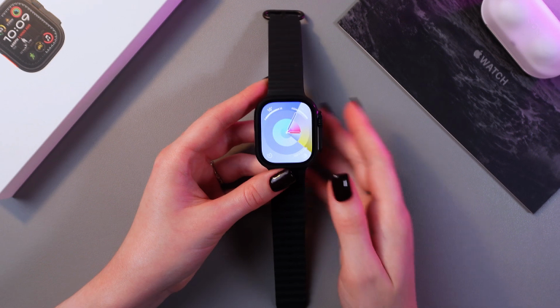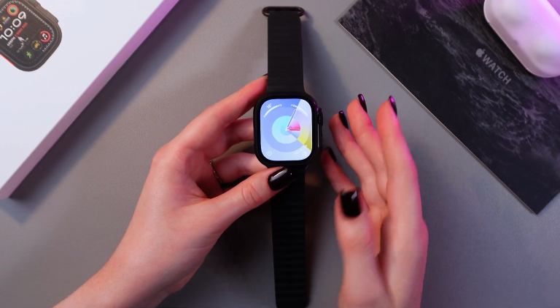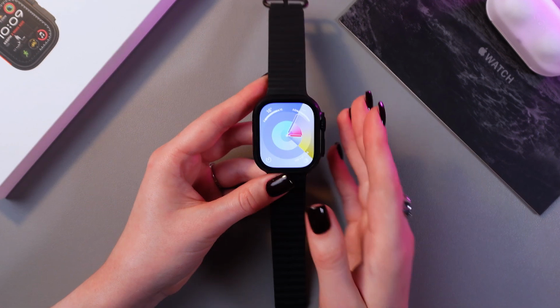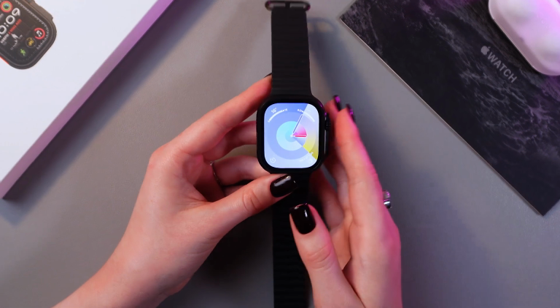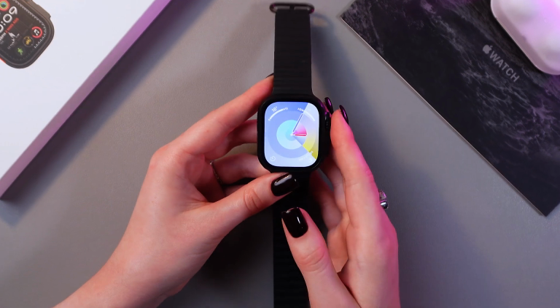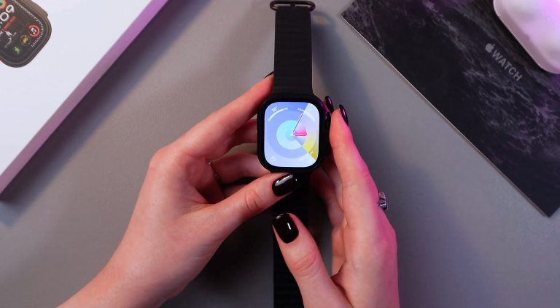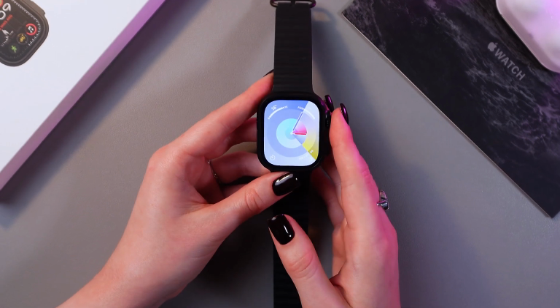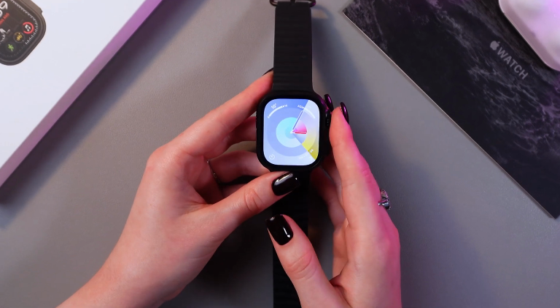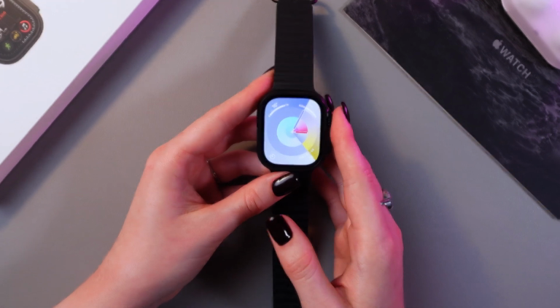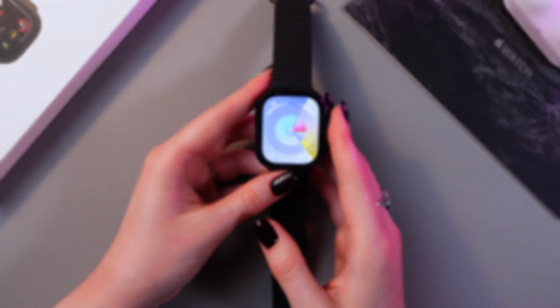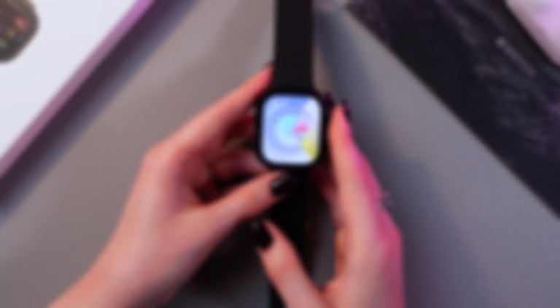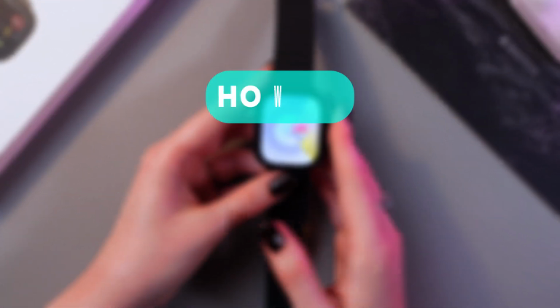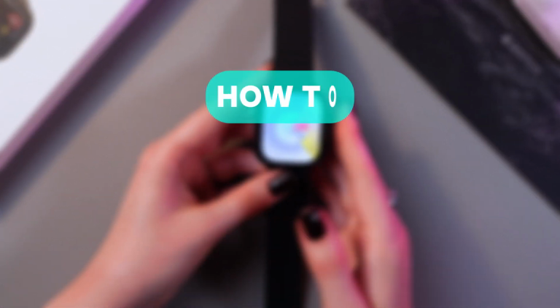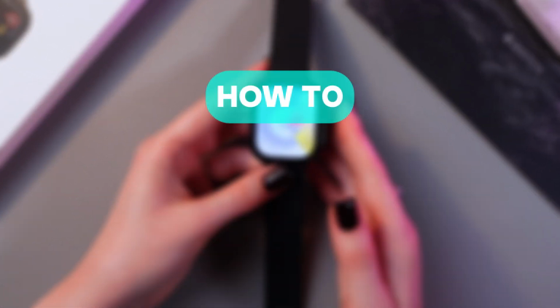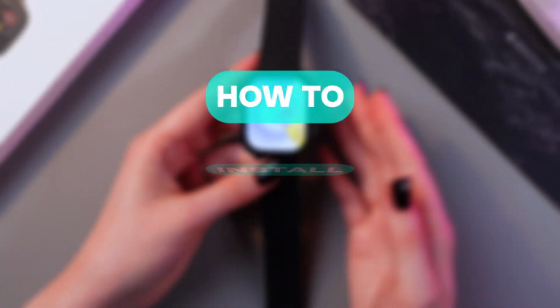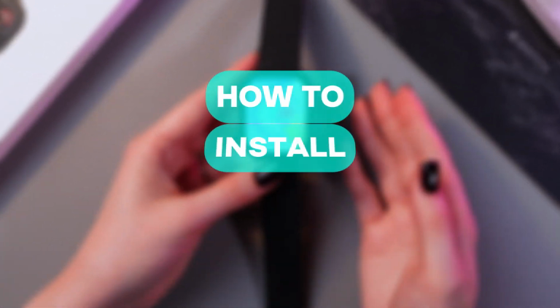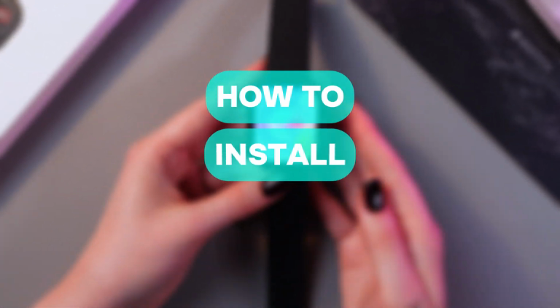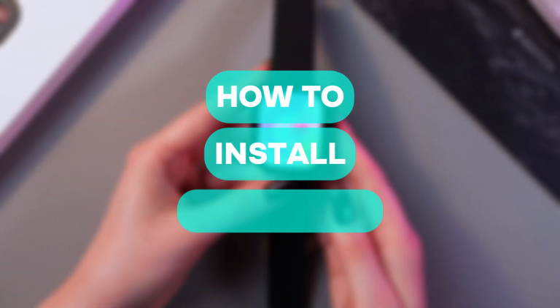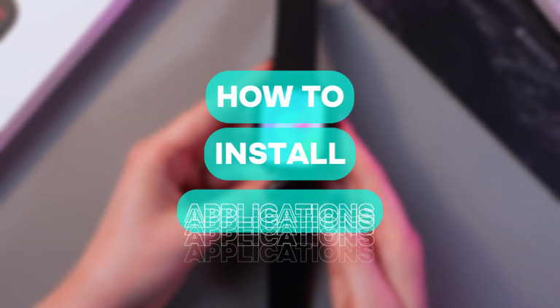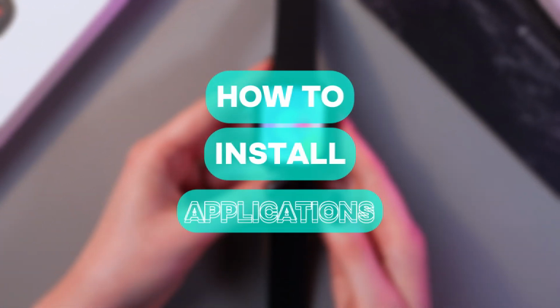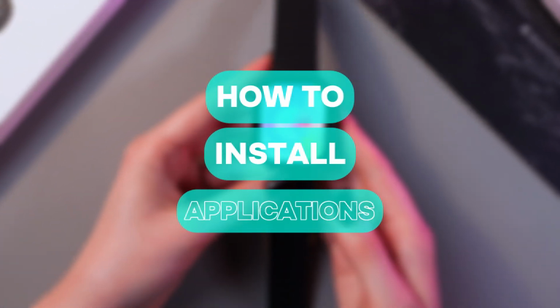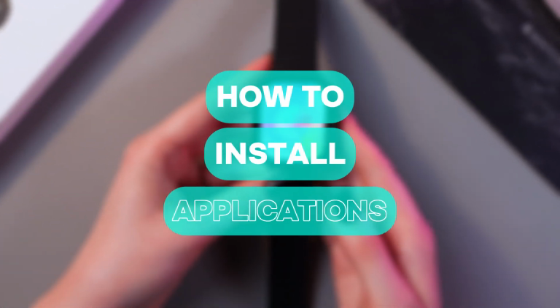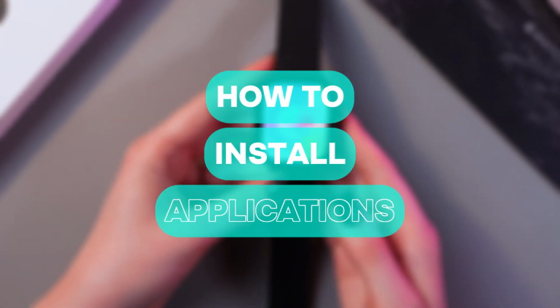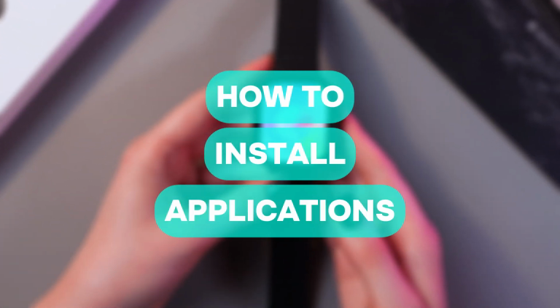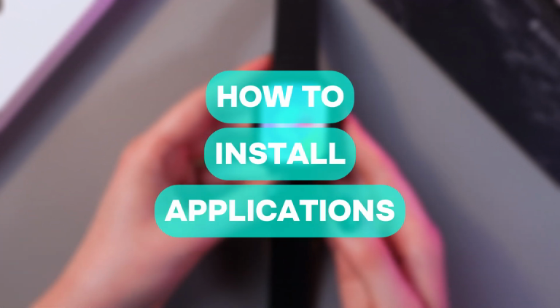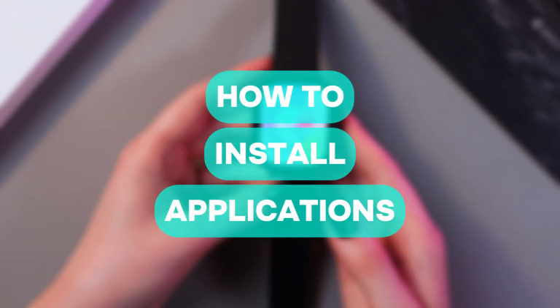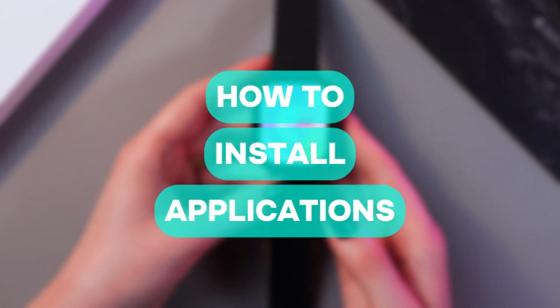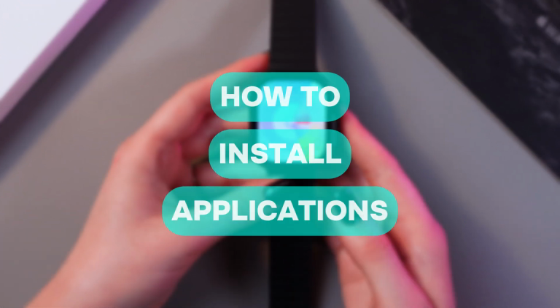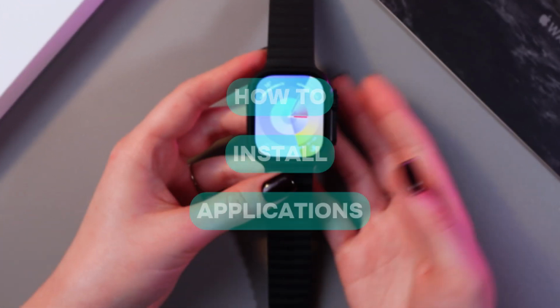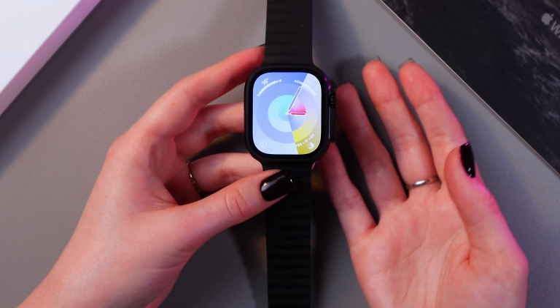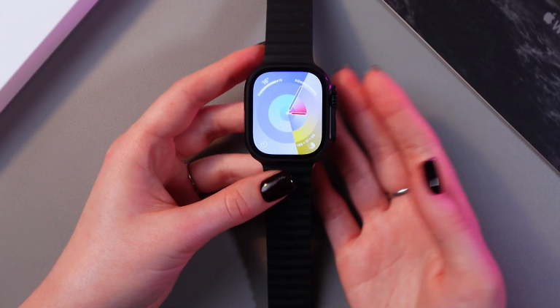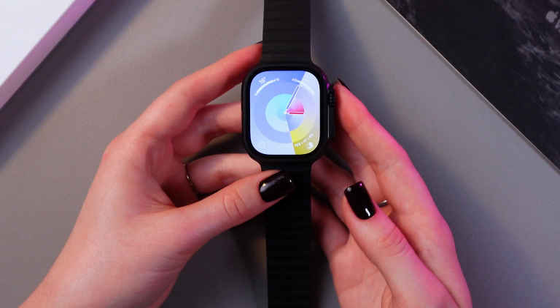Hello there! In this video I want to show you how to install applications on your Apple Watch Ultra 2. Let's get started.